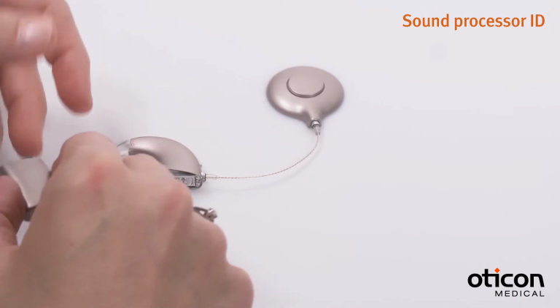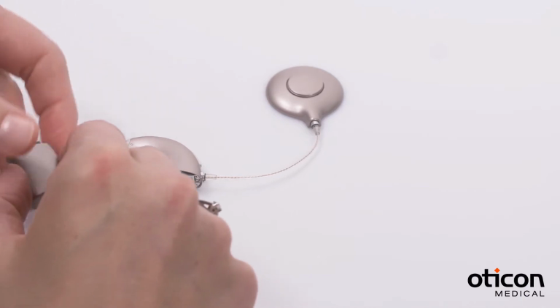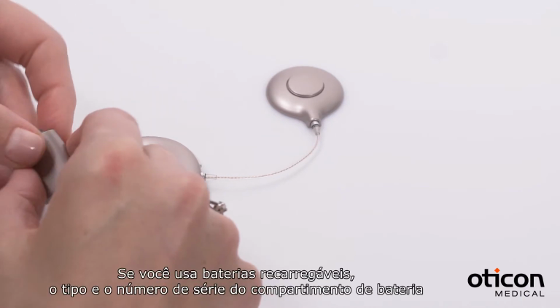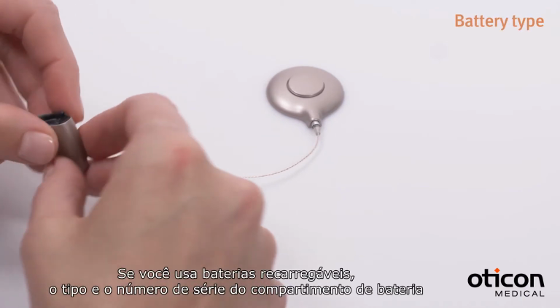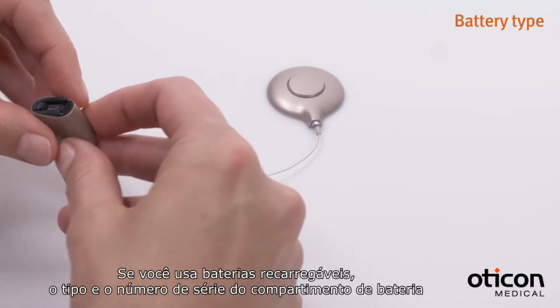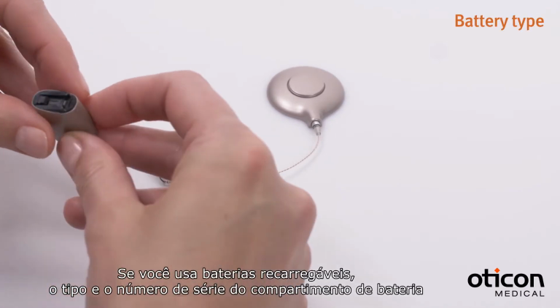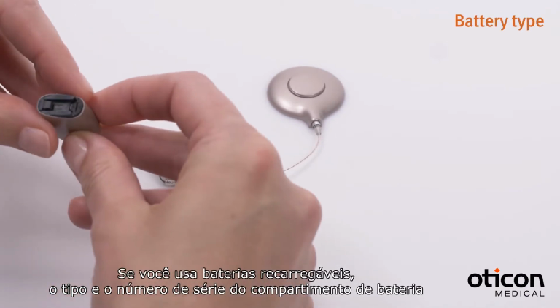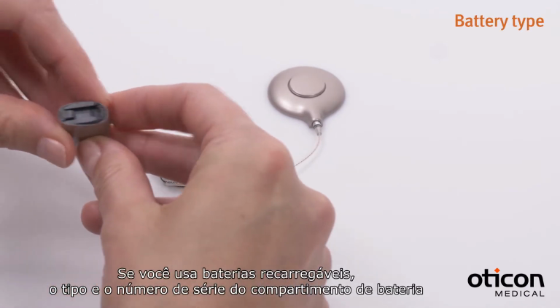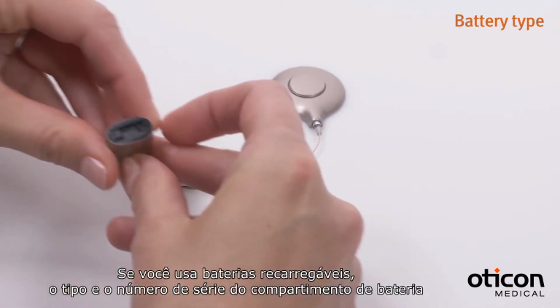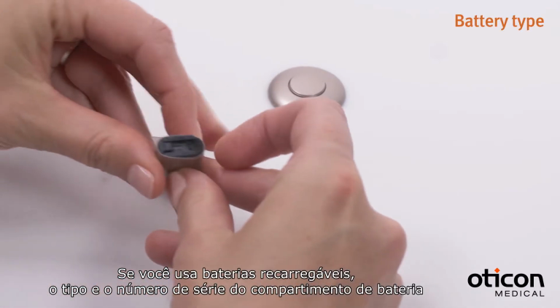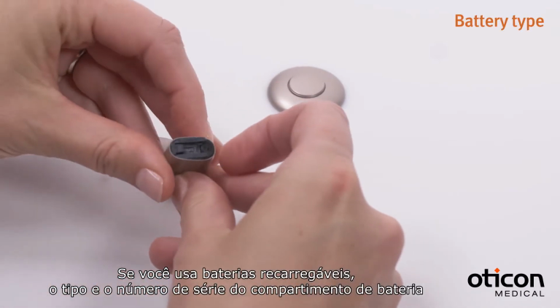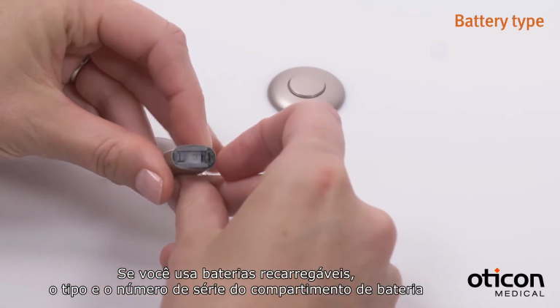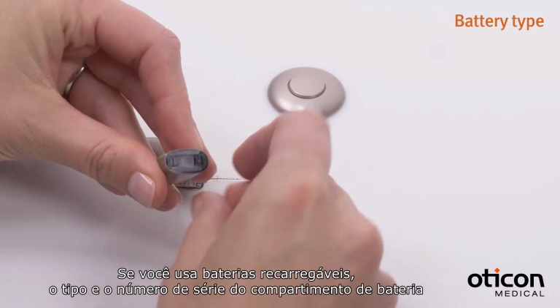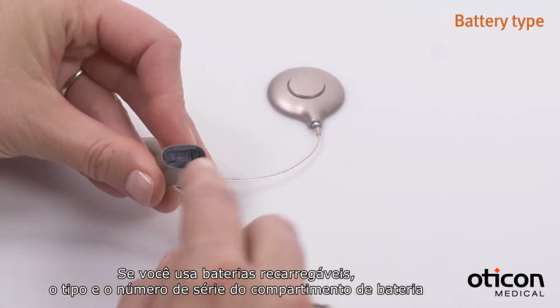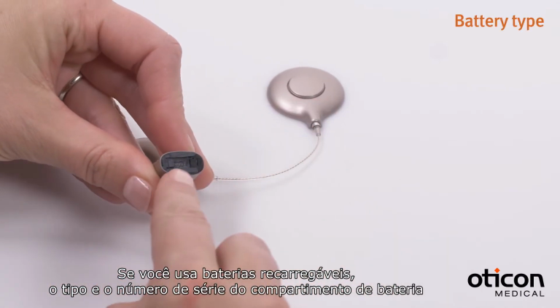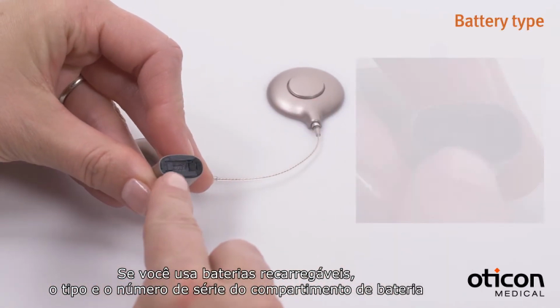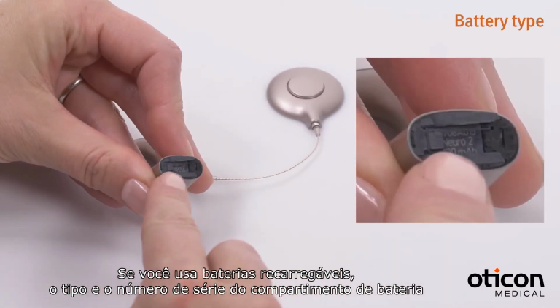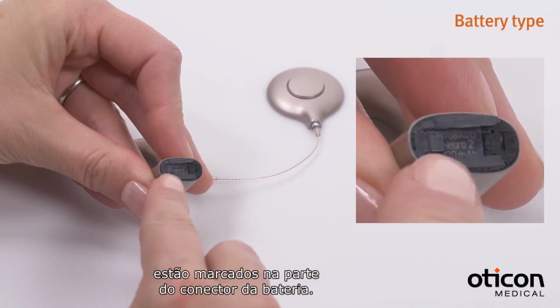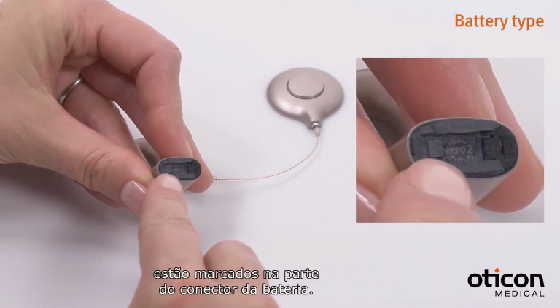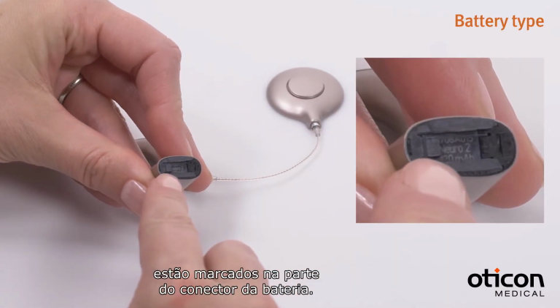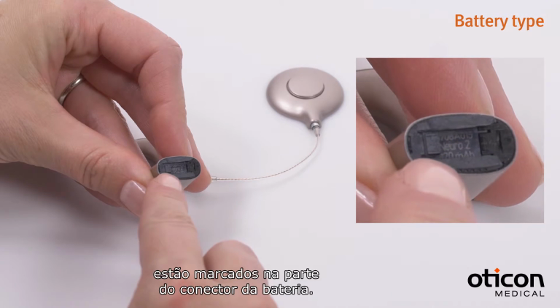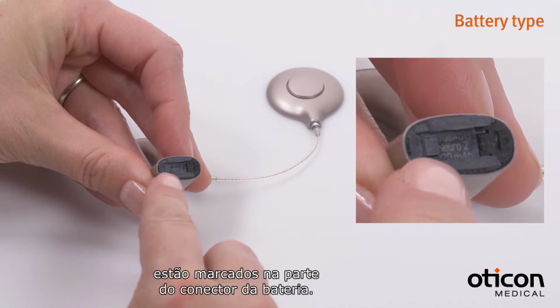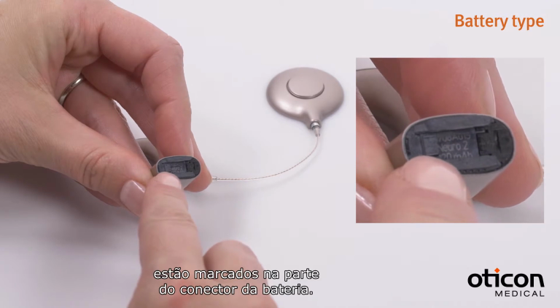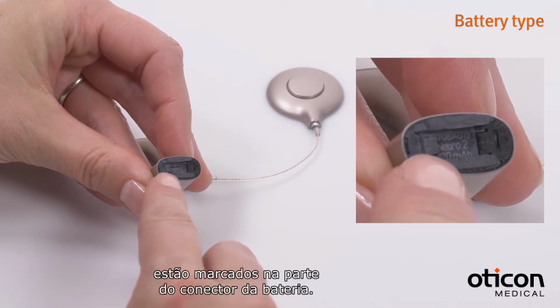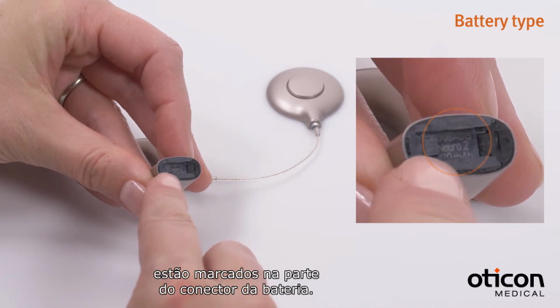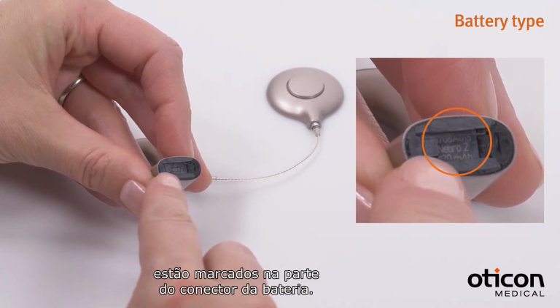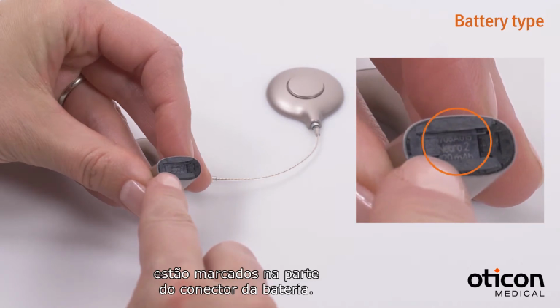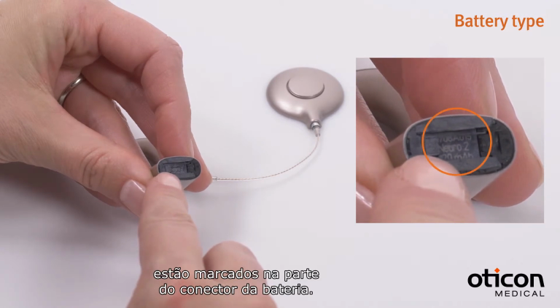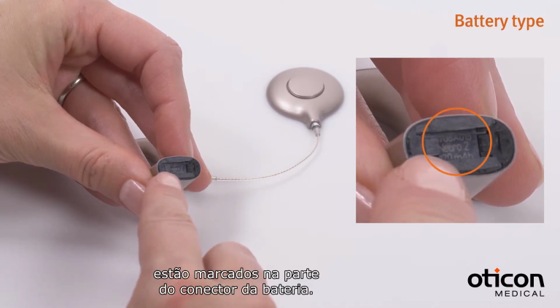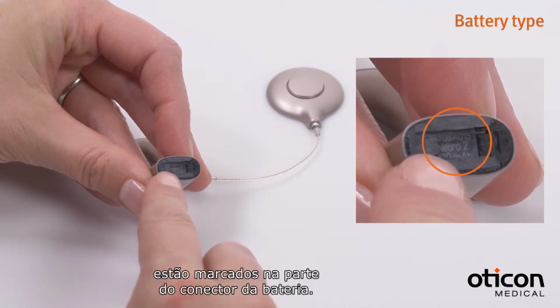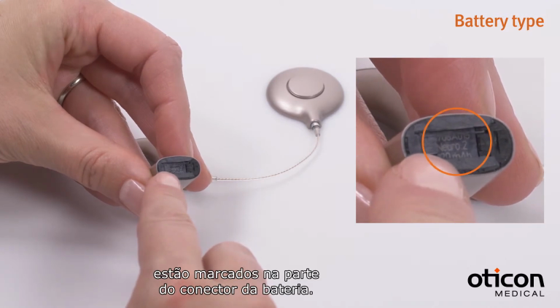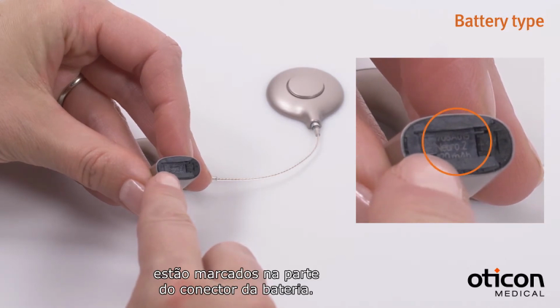If you use rechargeable batteries, the battery module type and serial number are marked on the battery connector part.